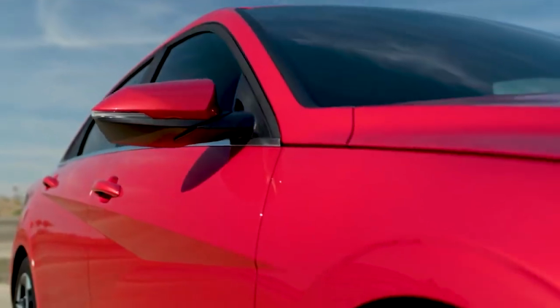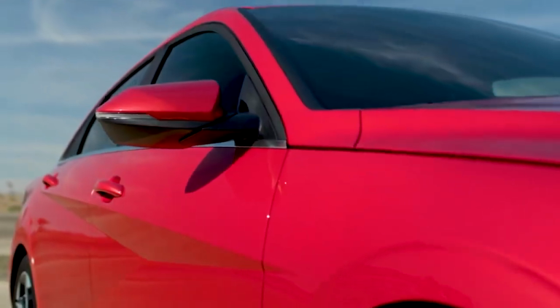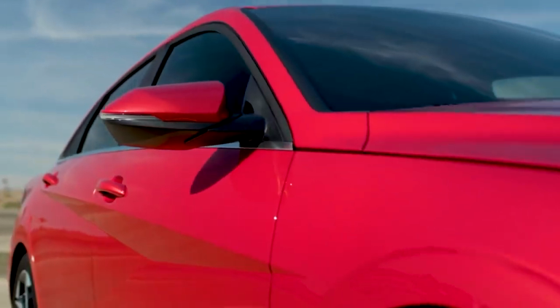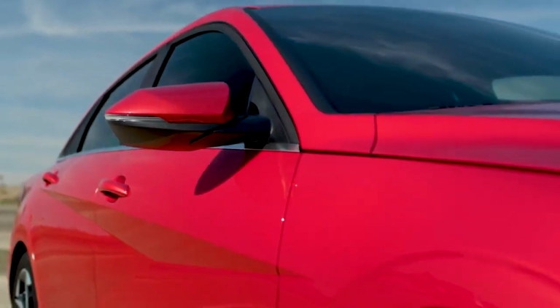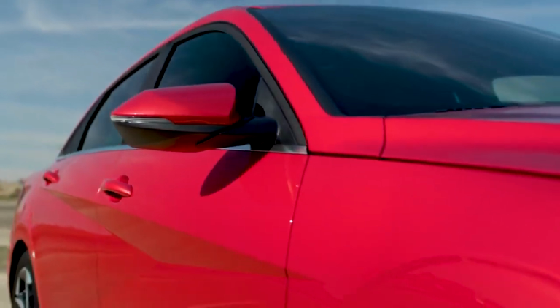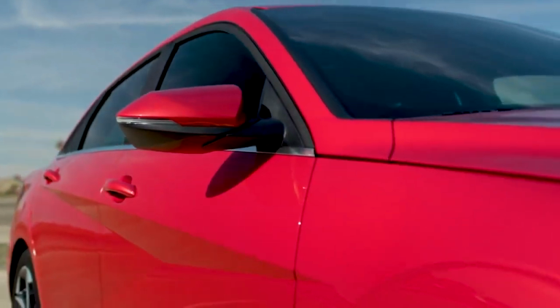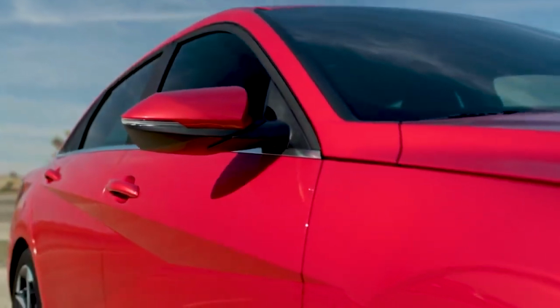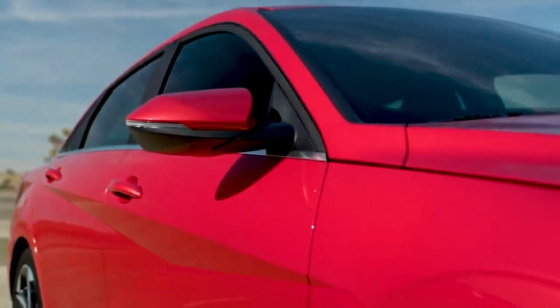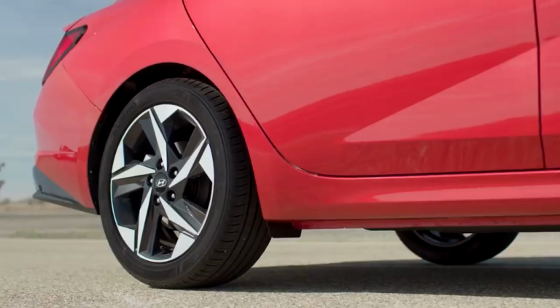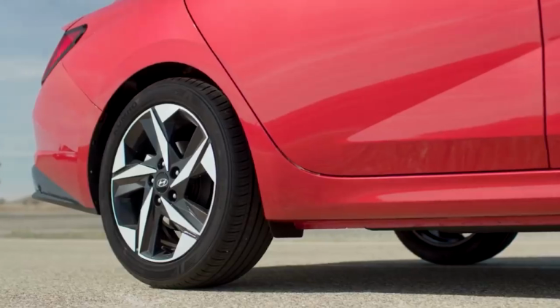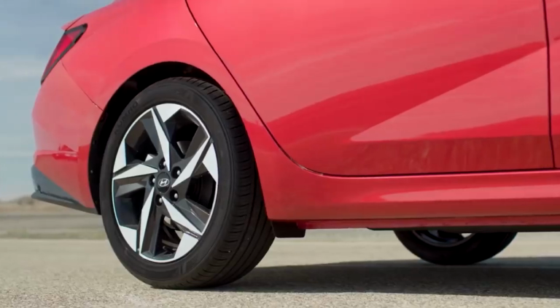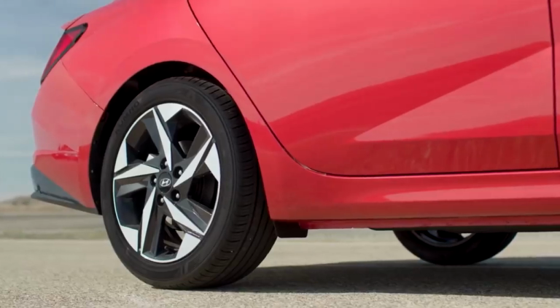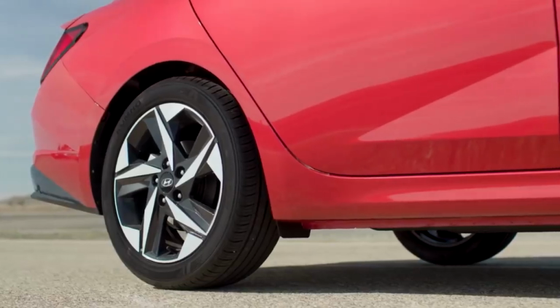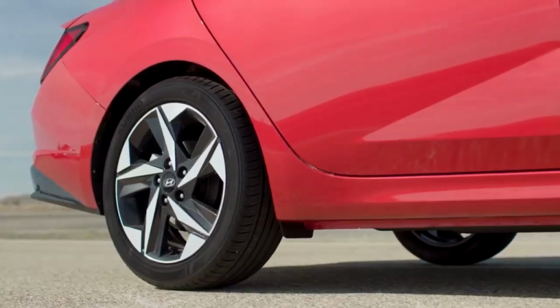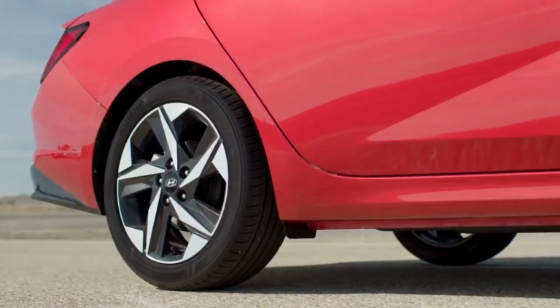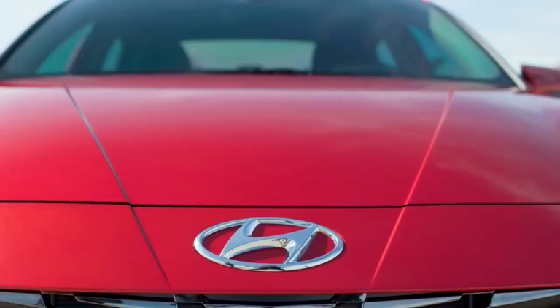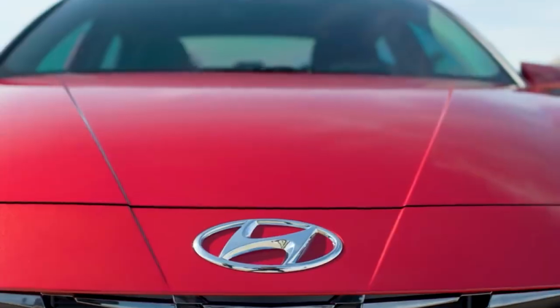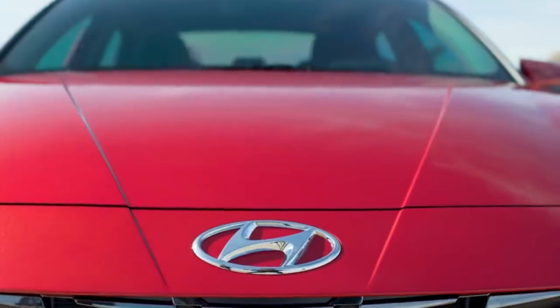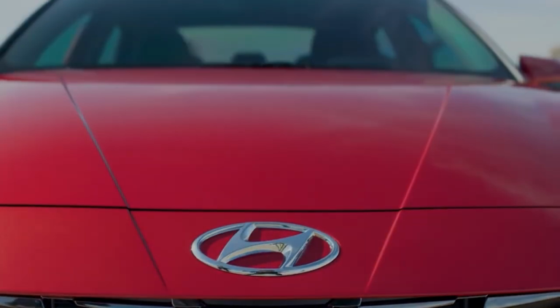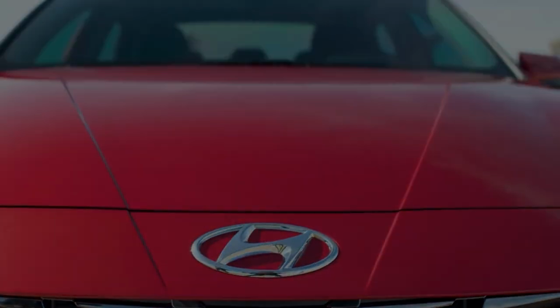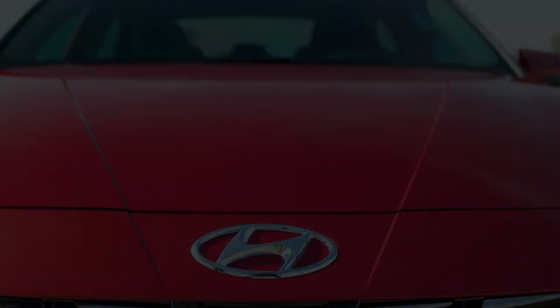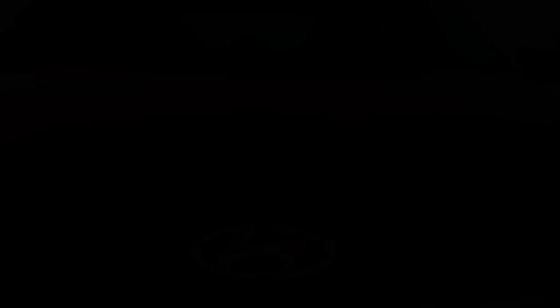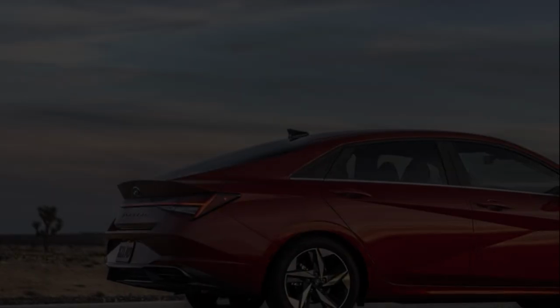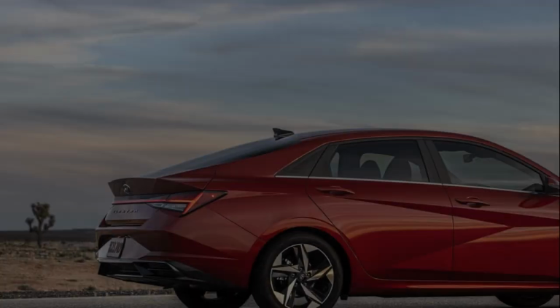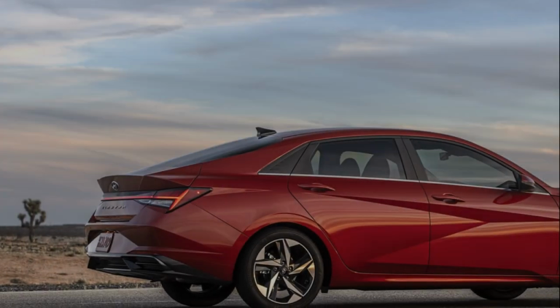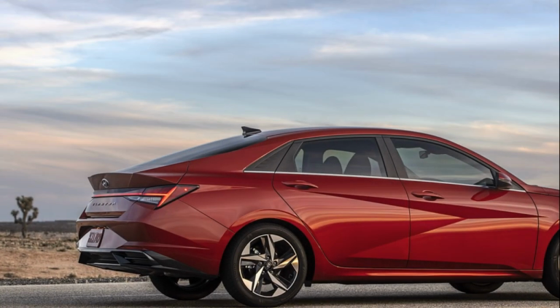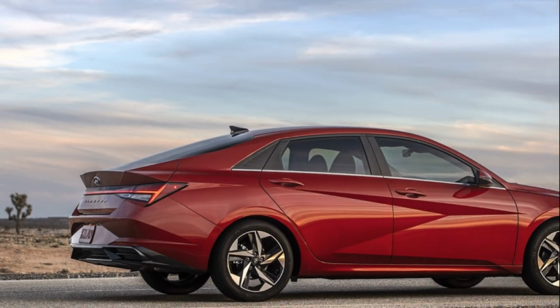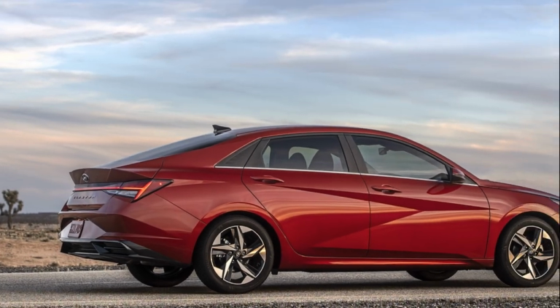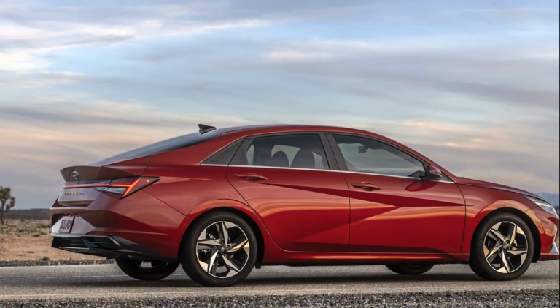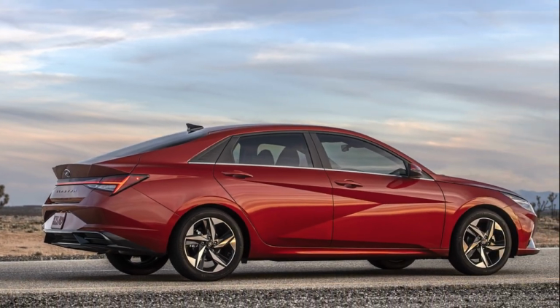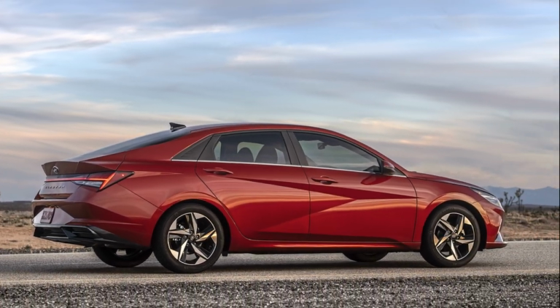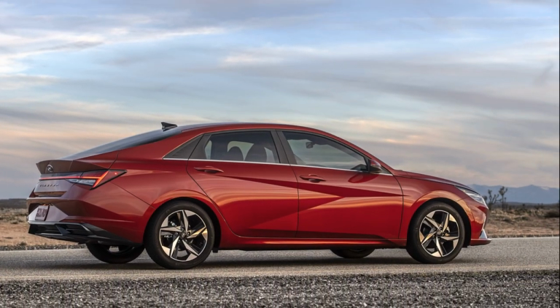A restyled grille and front bumper, revised front lighting, and new black trim under the rear window give Odyssey a fresh exterior look.